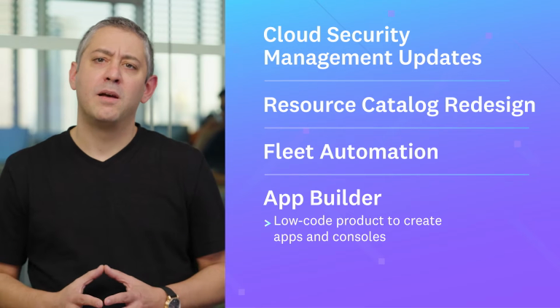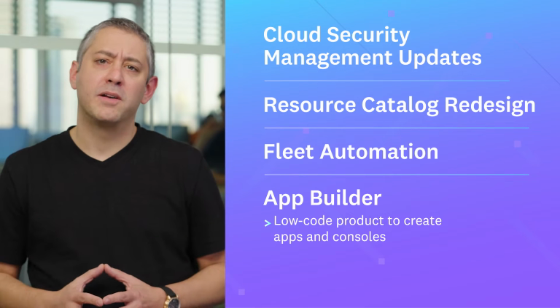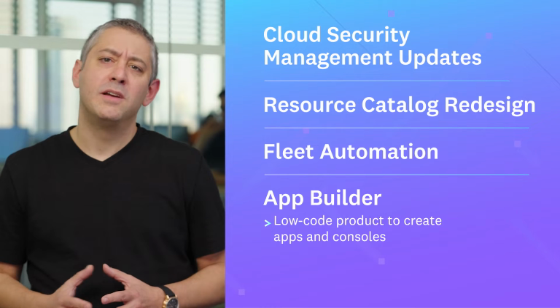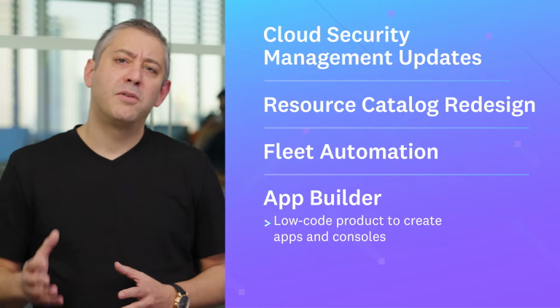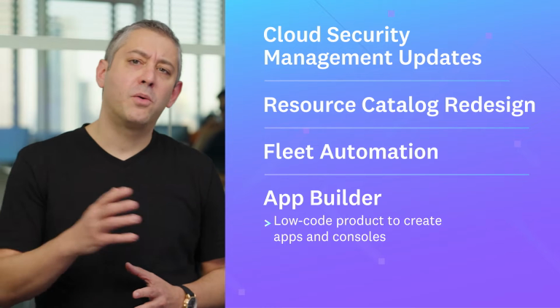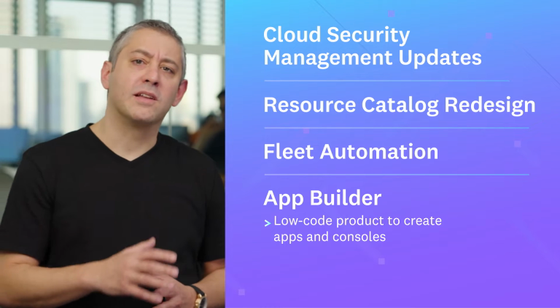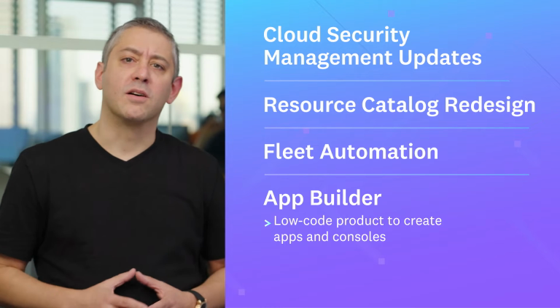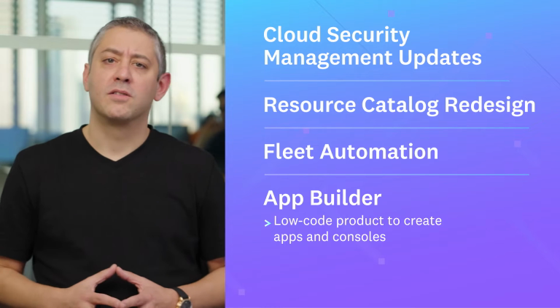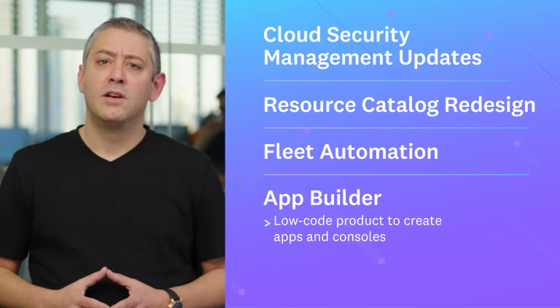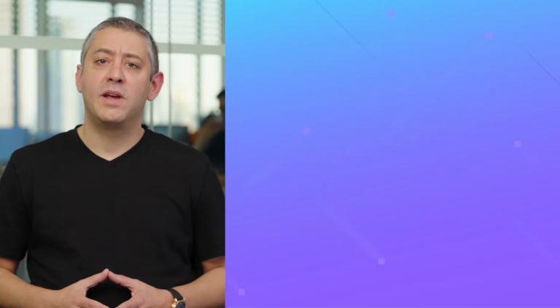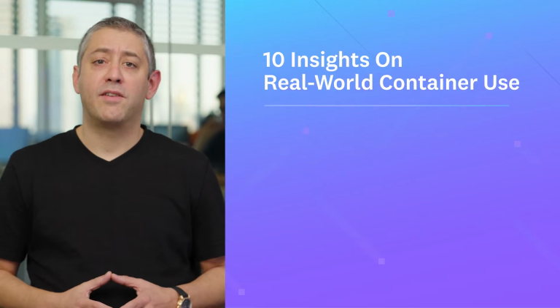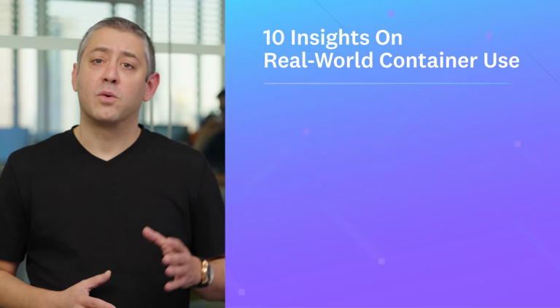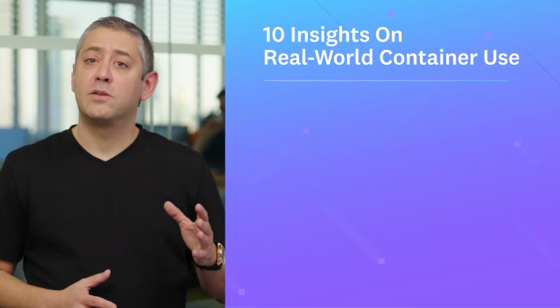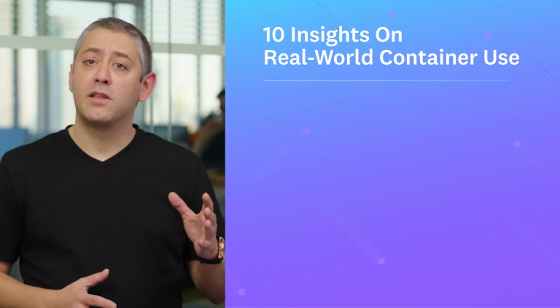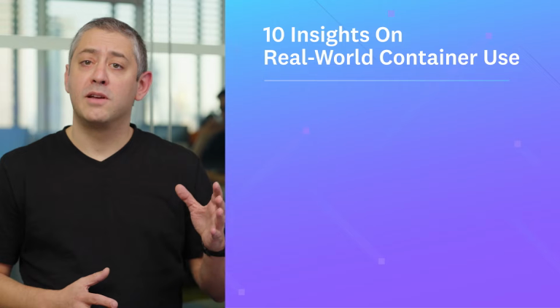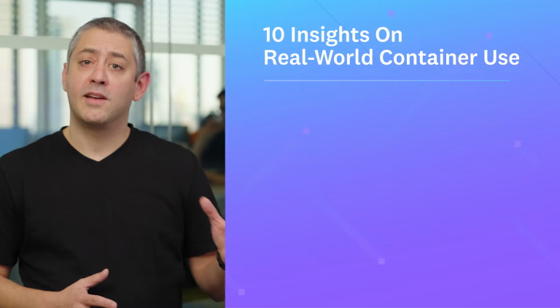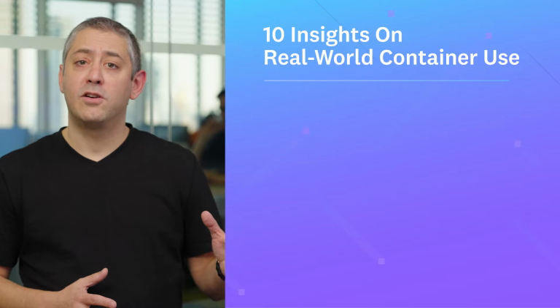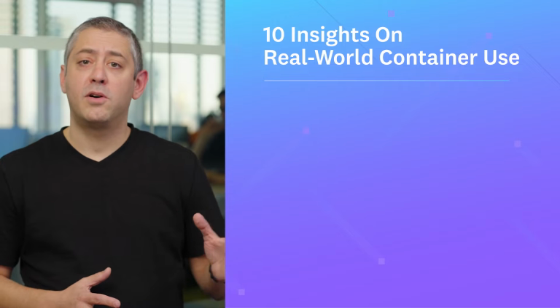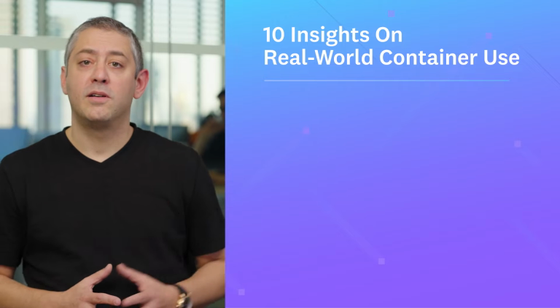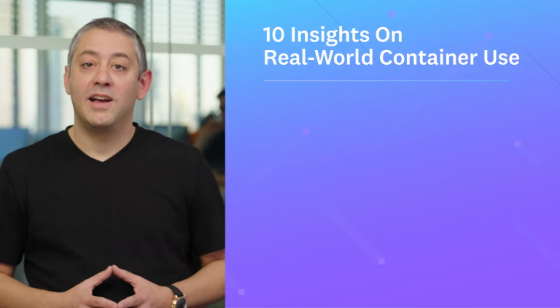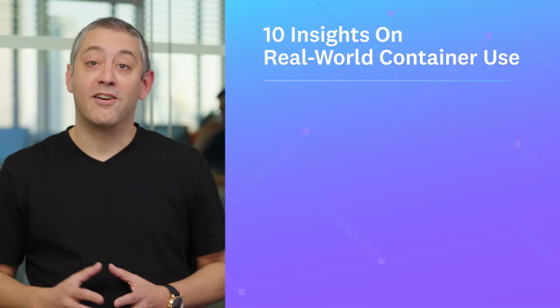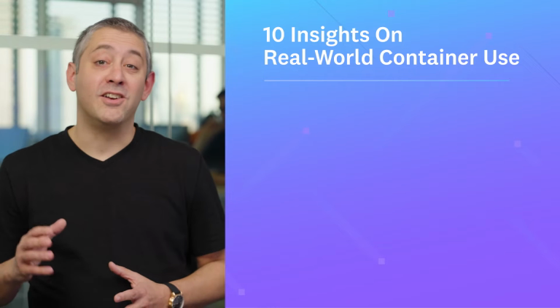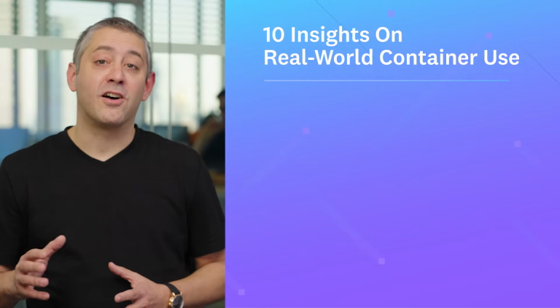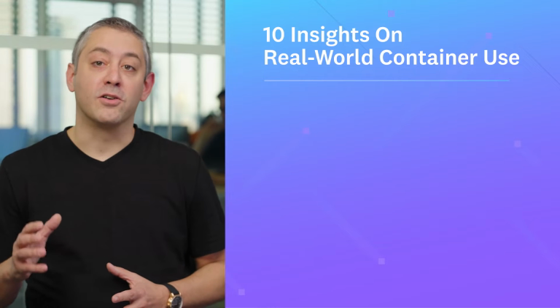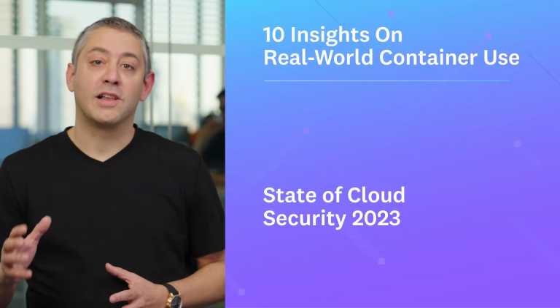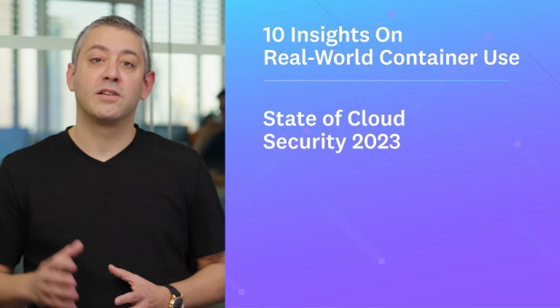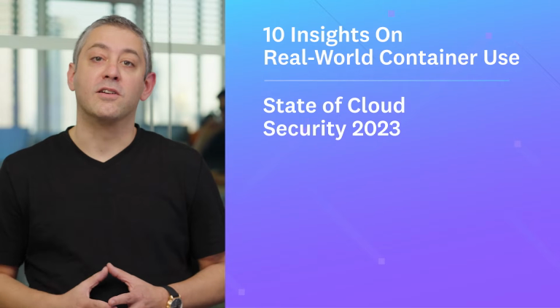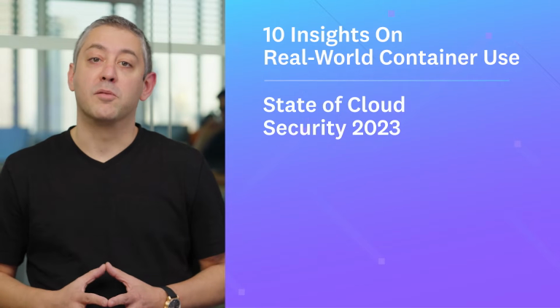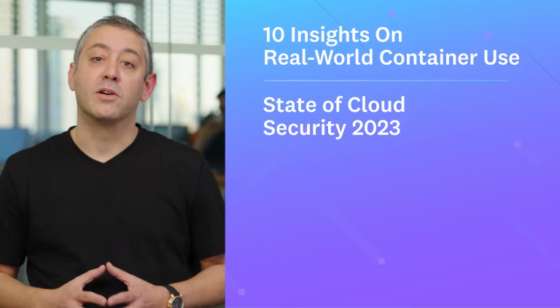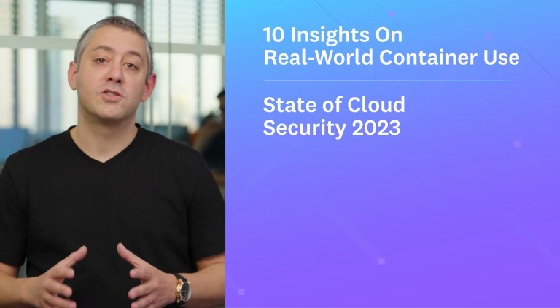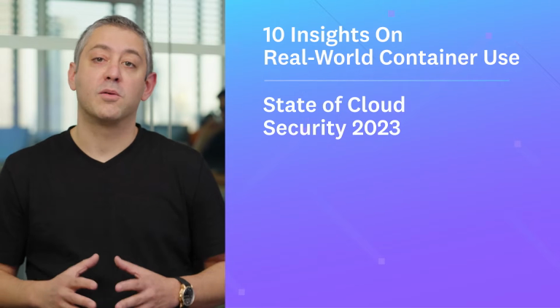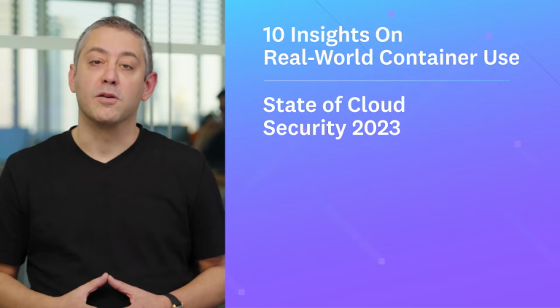But before we get to those, we have our 2023 container report and our inaugural cloud security report to share with you.